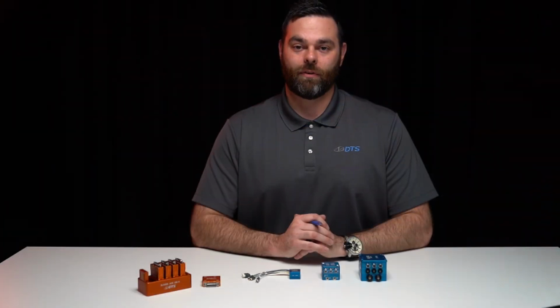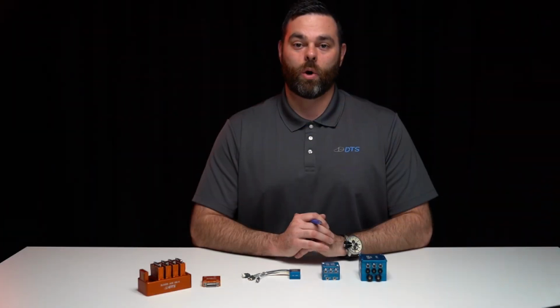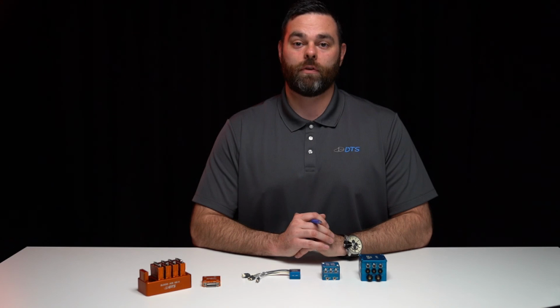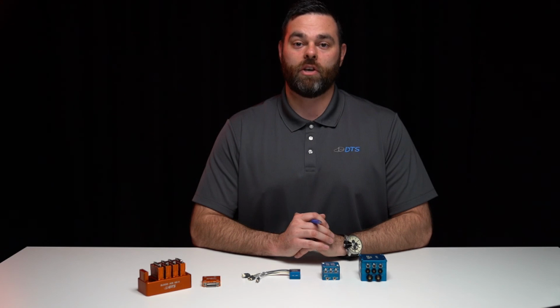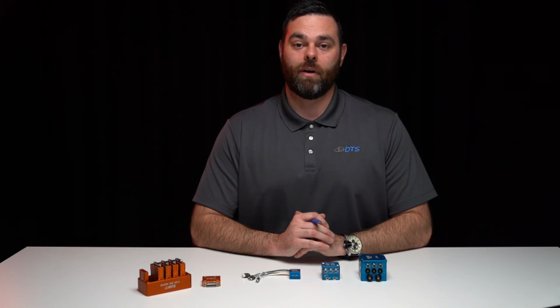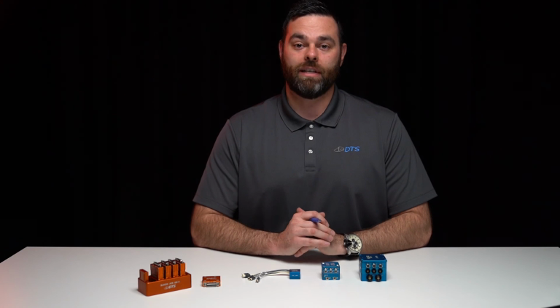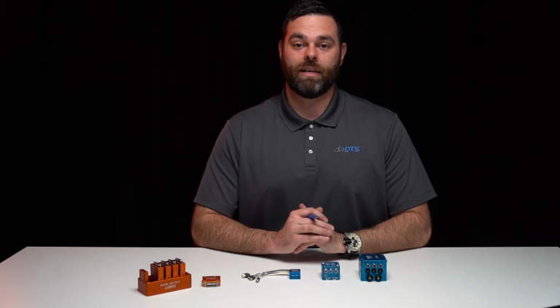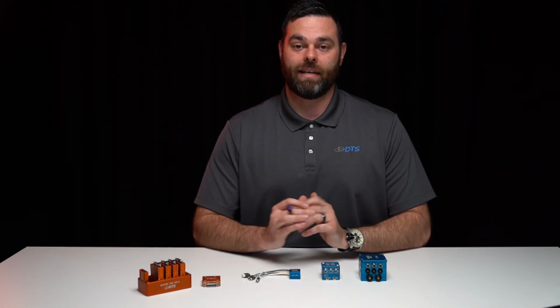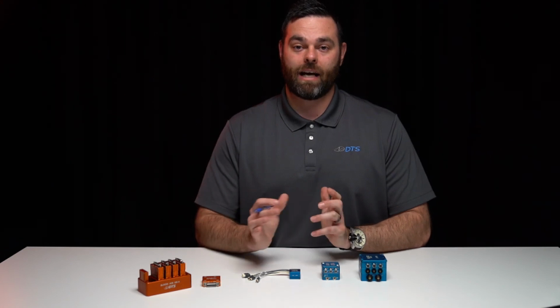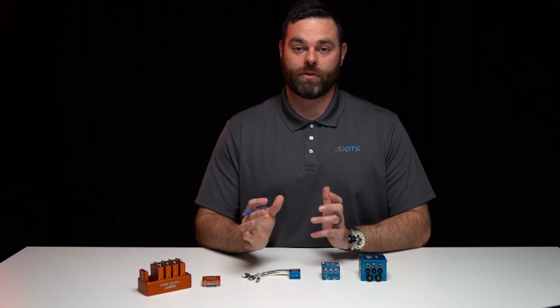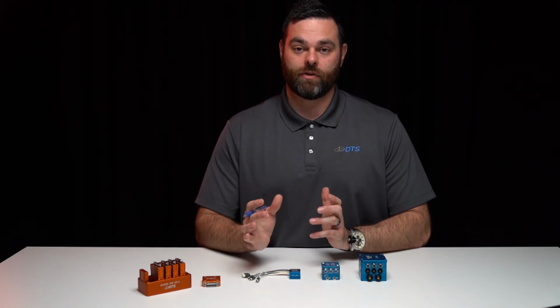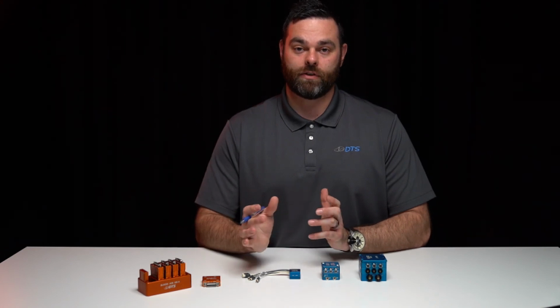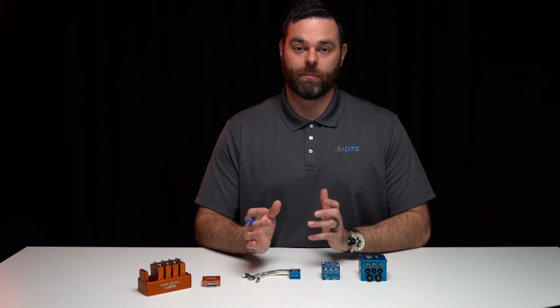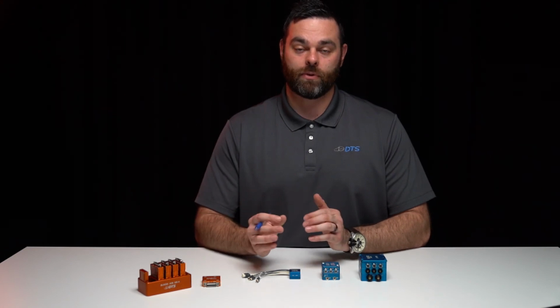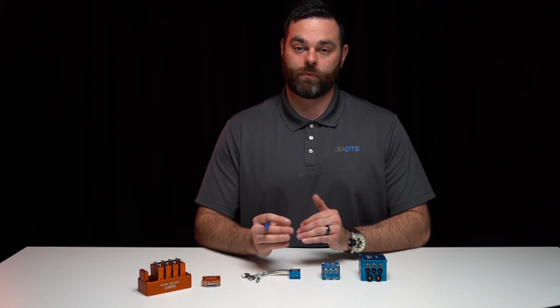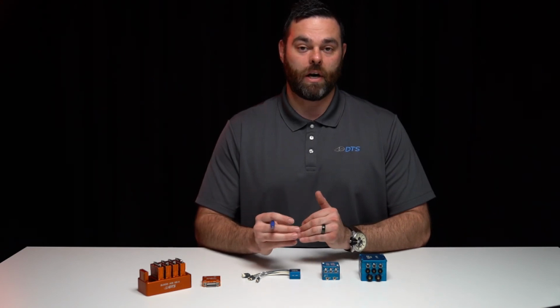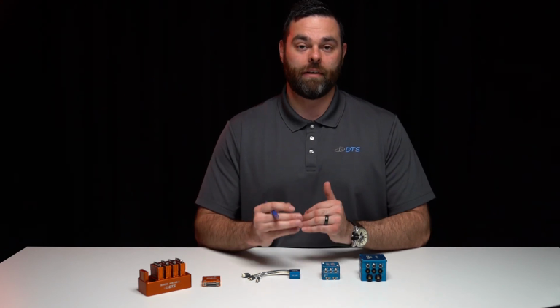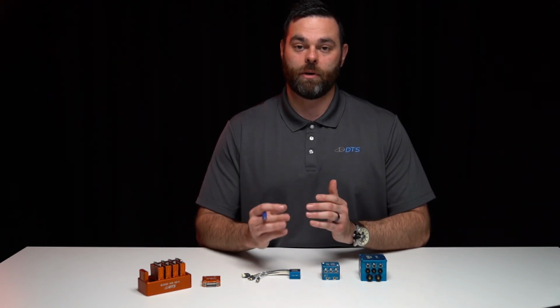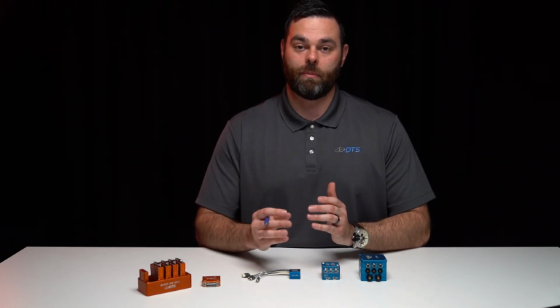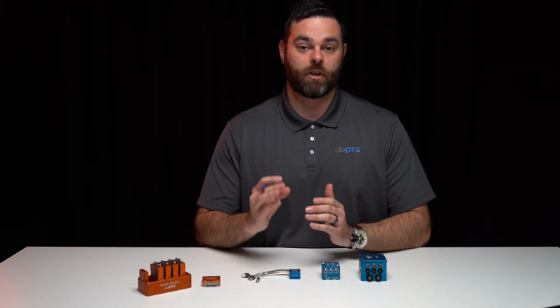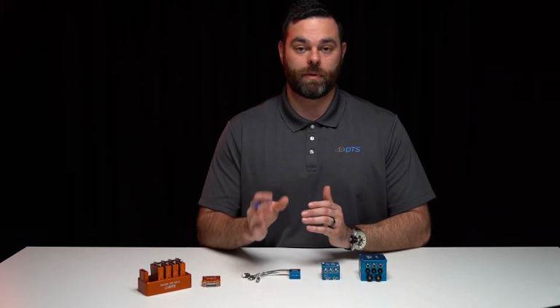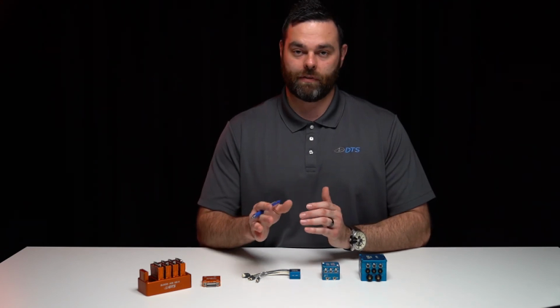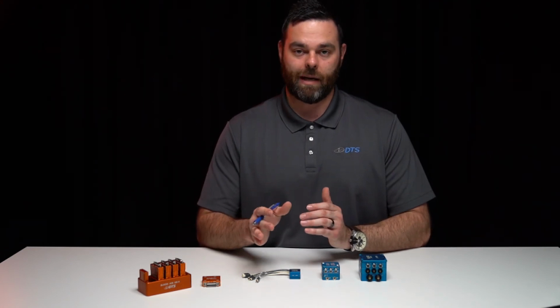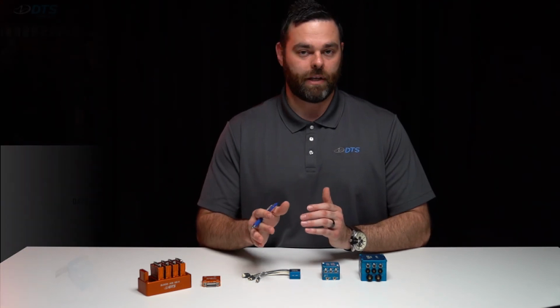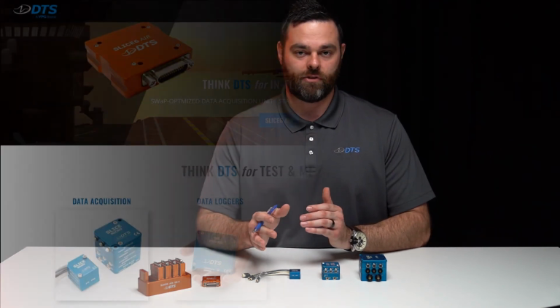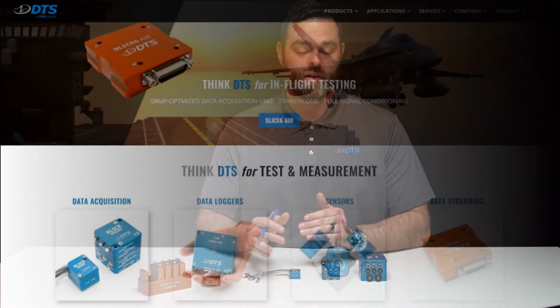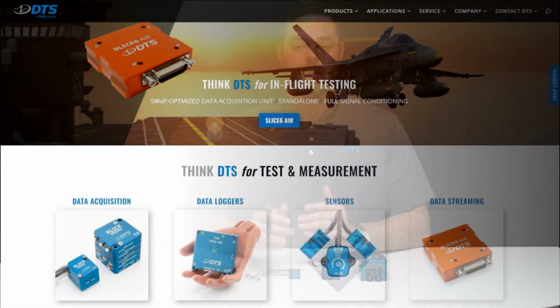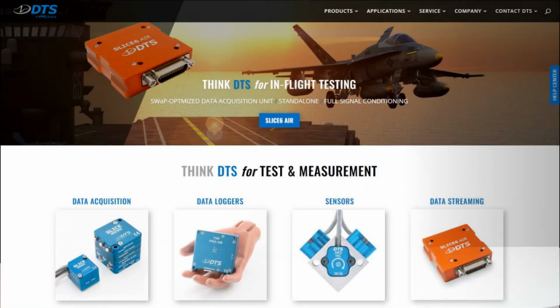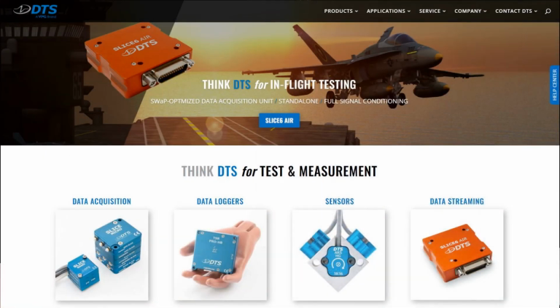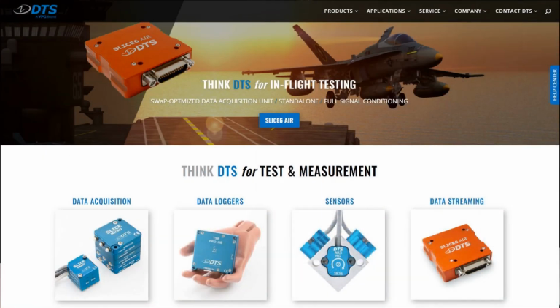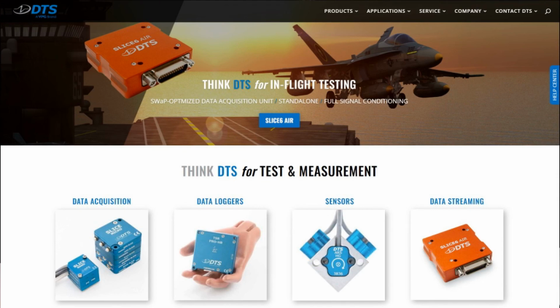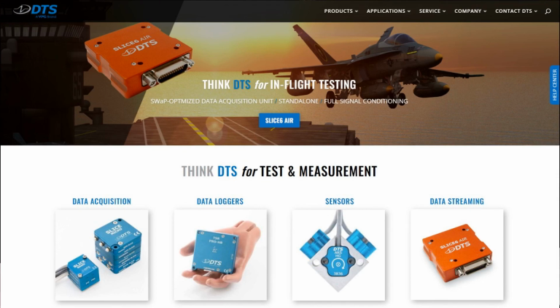Thank you for watching. For more information about DTS data acquisition systems or for any information about your specific application, please visit our website.